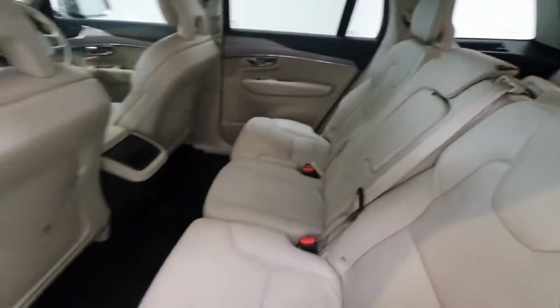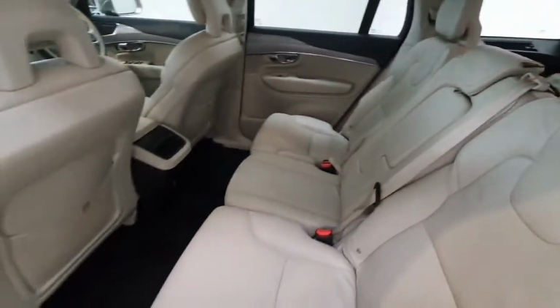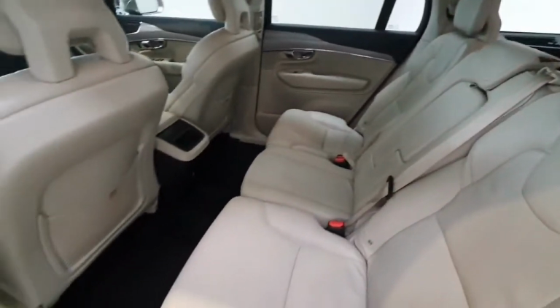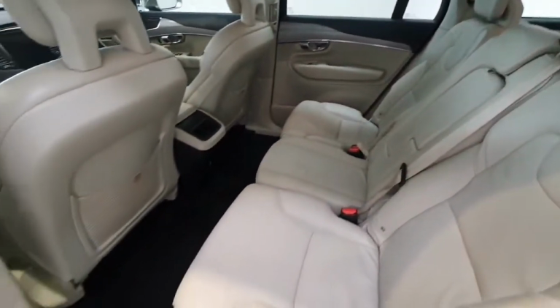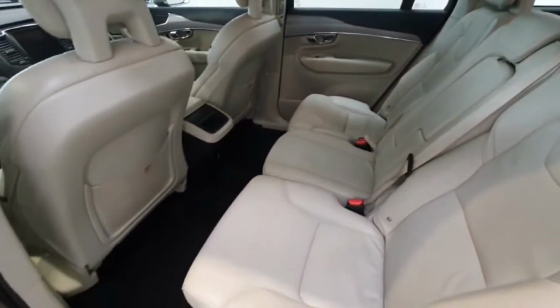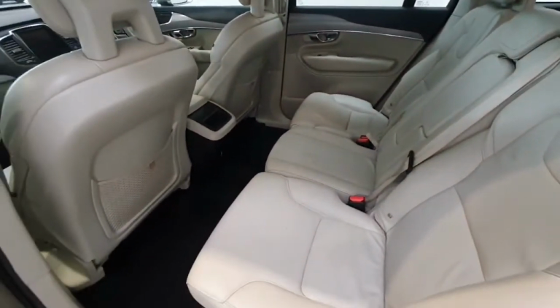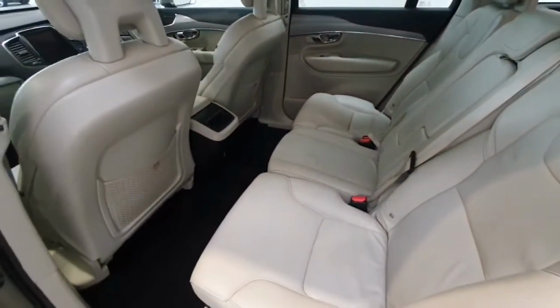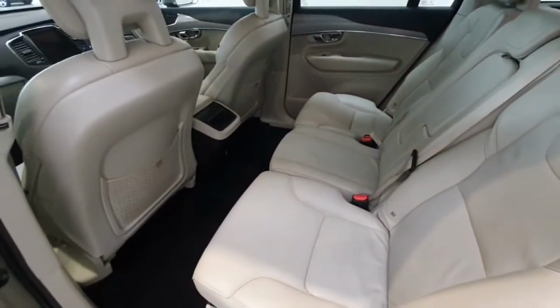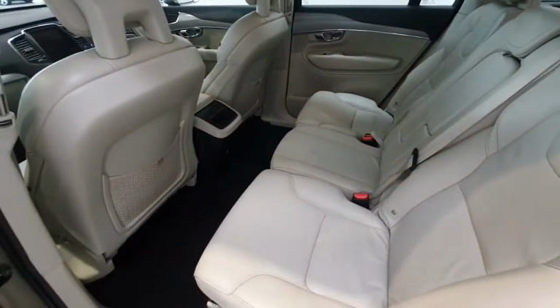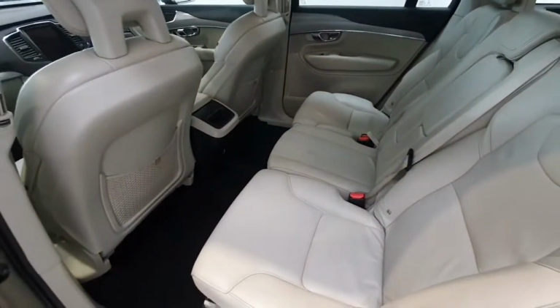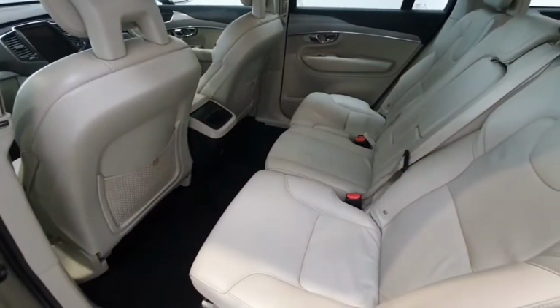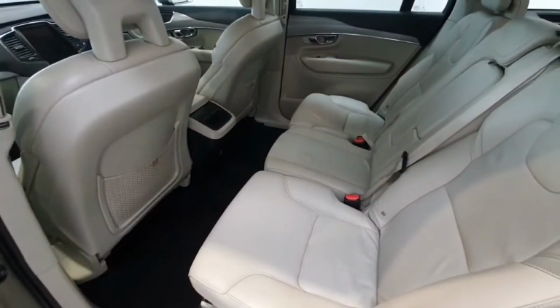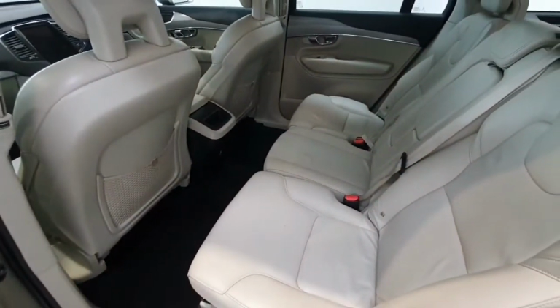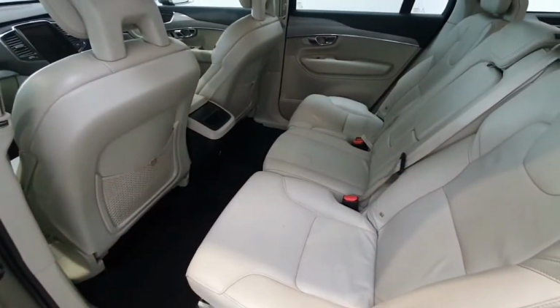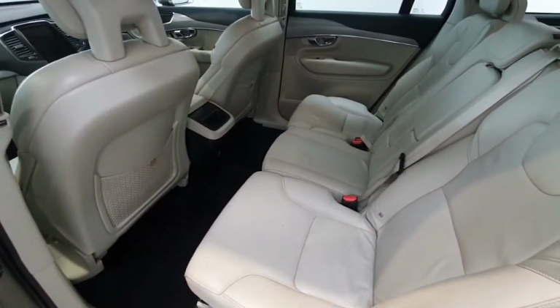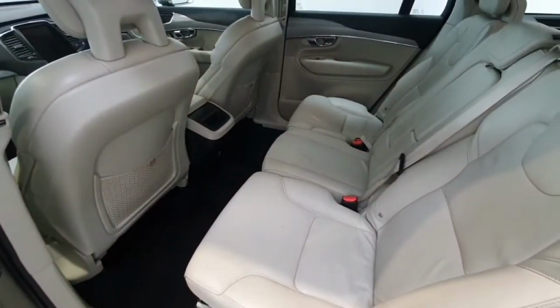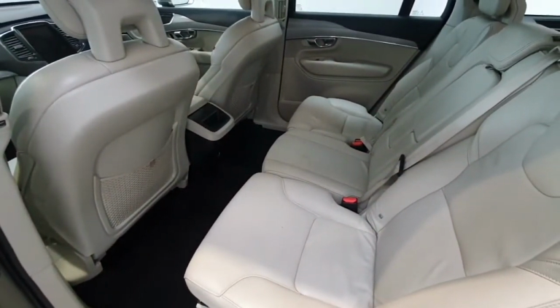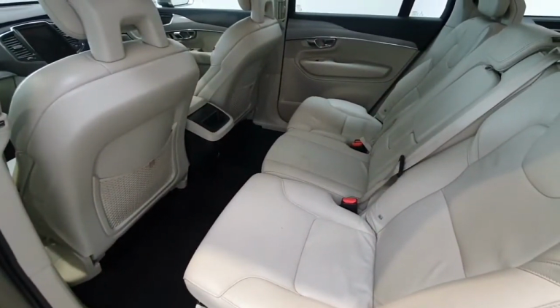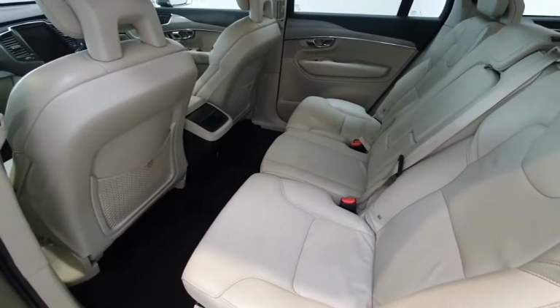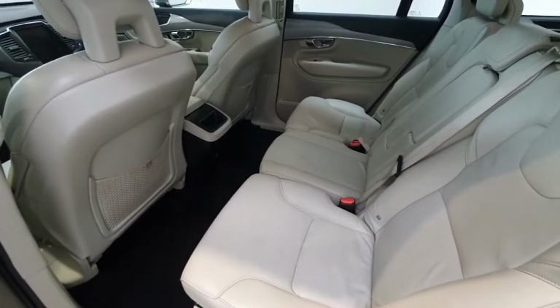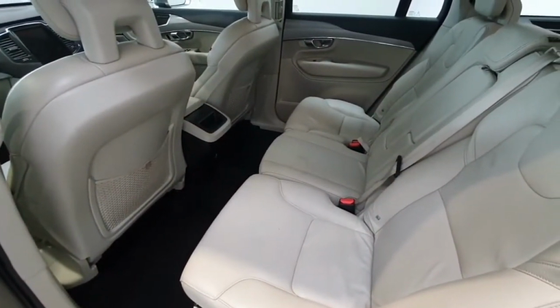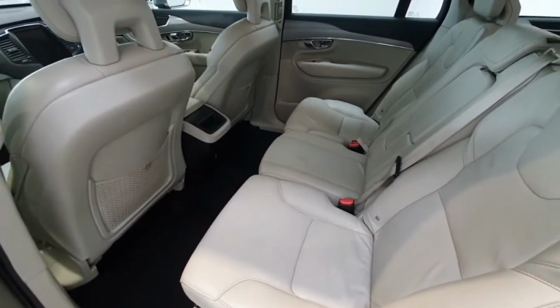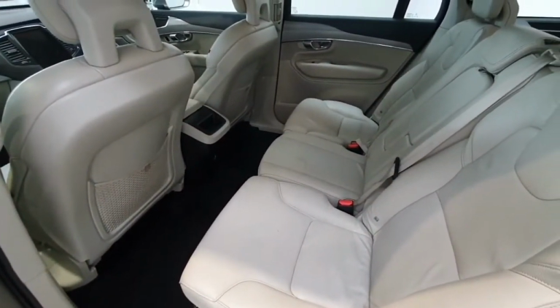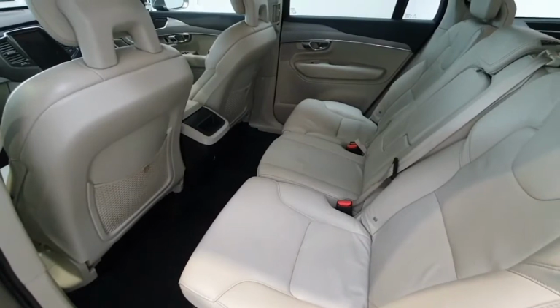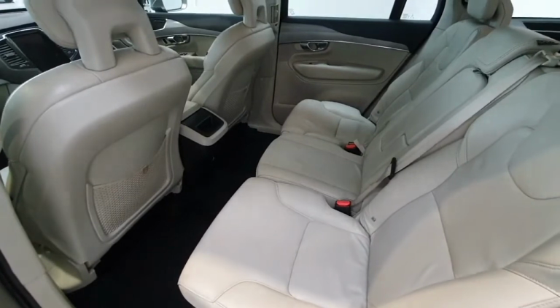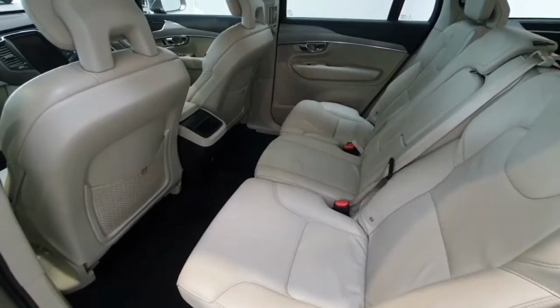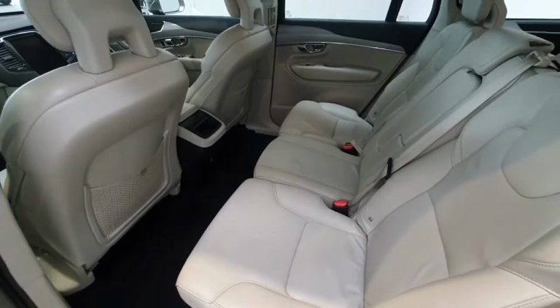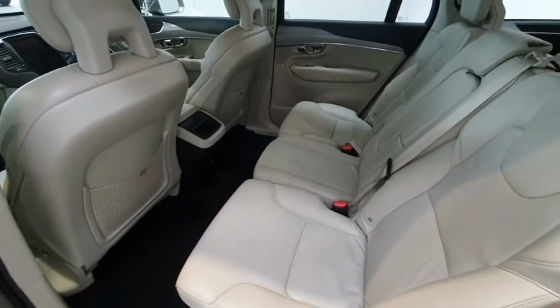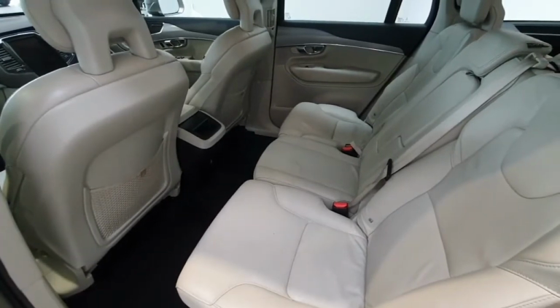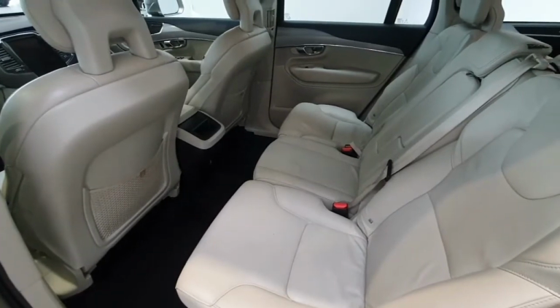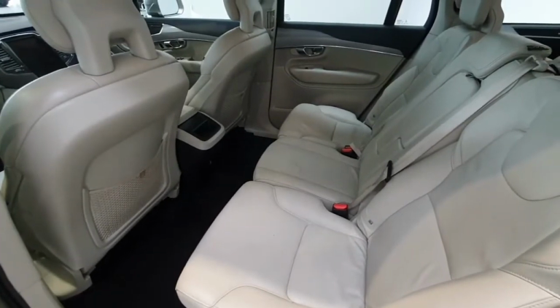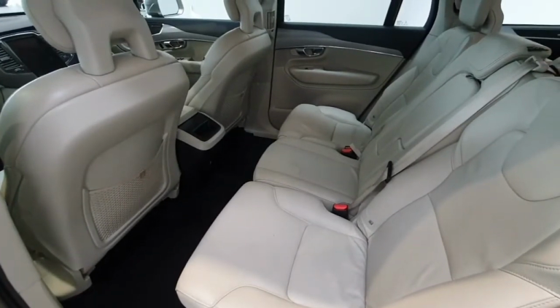The vehicle does benefit from ISOFIX points both left and right, and the vehicle does benefit from a rear parking camera.